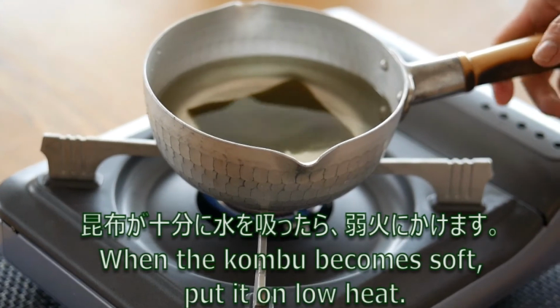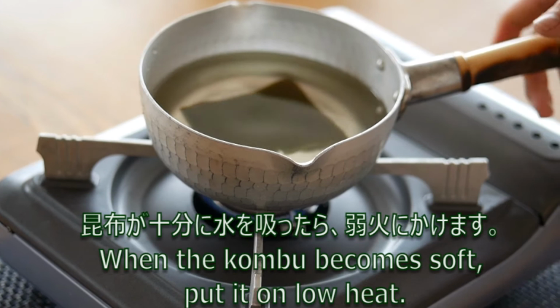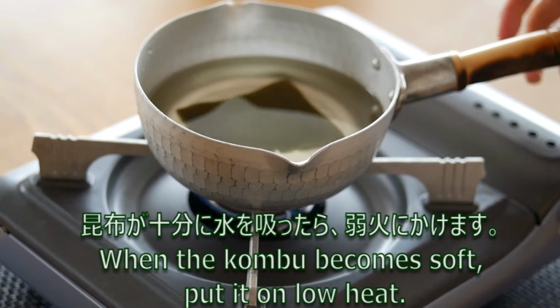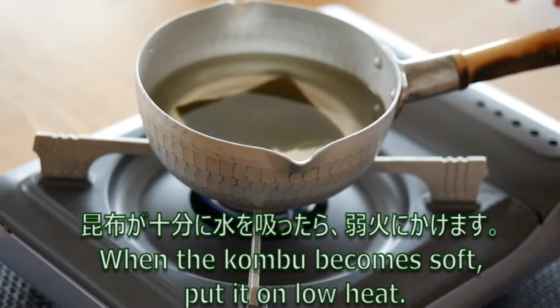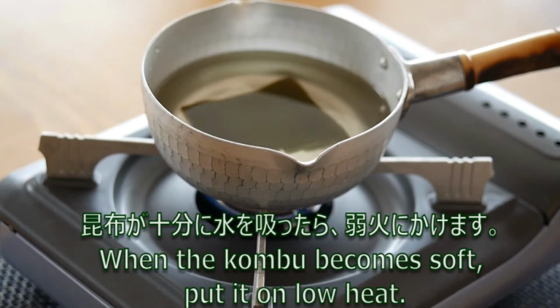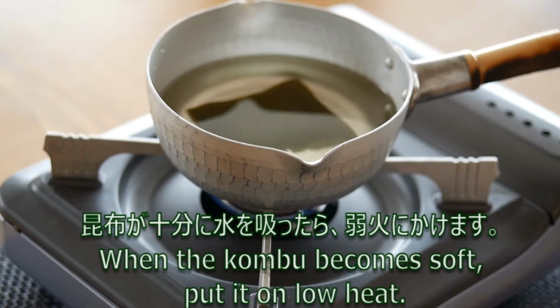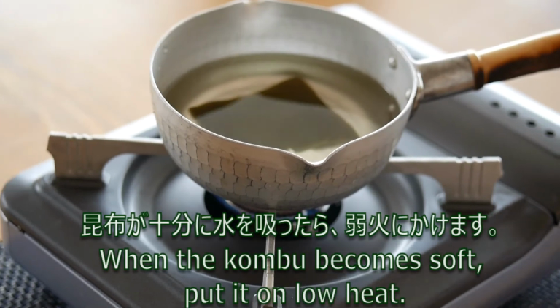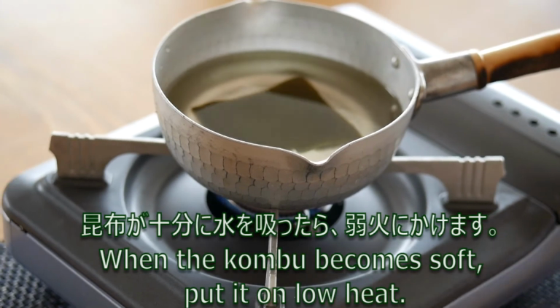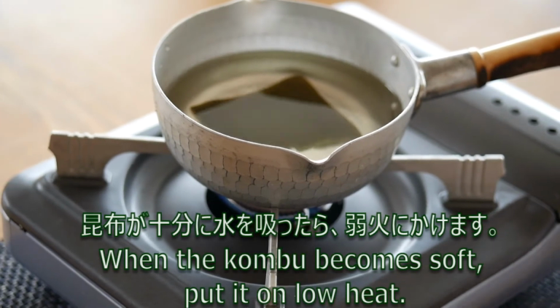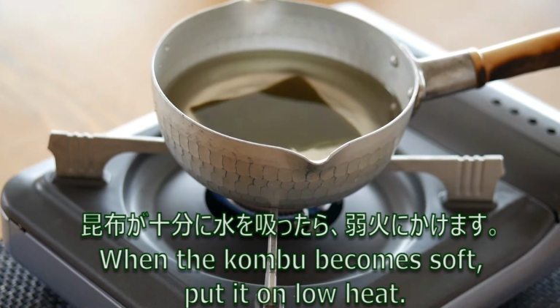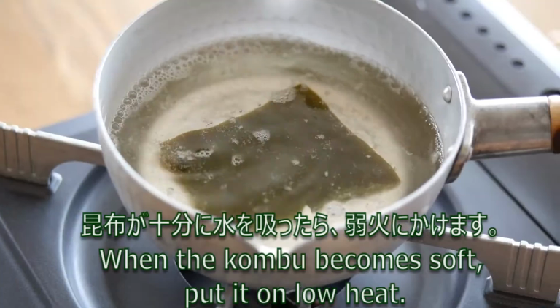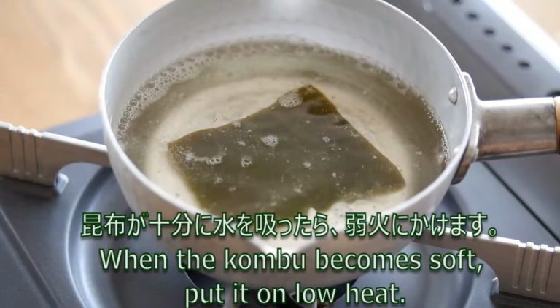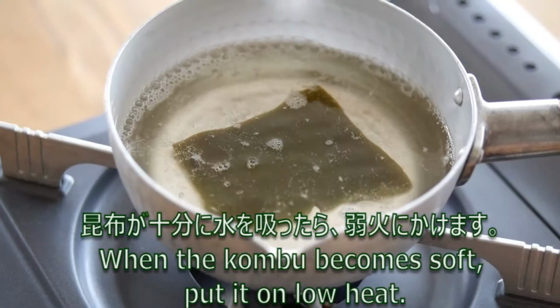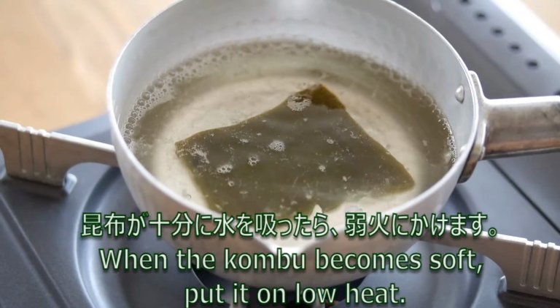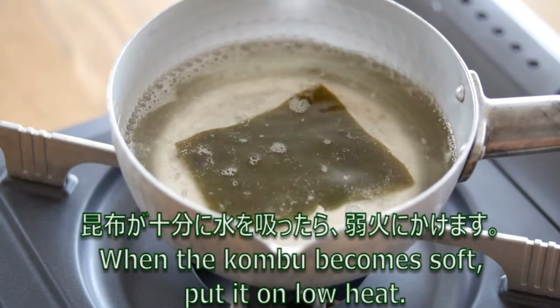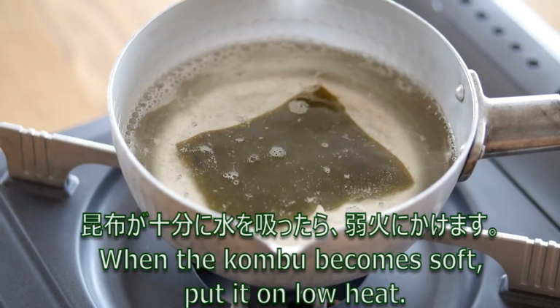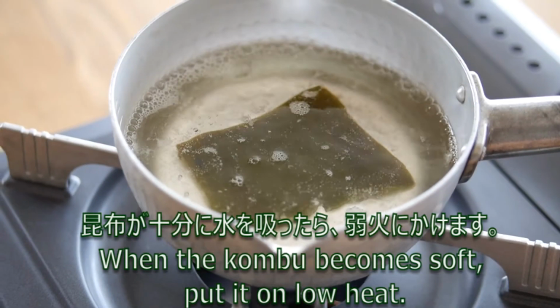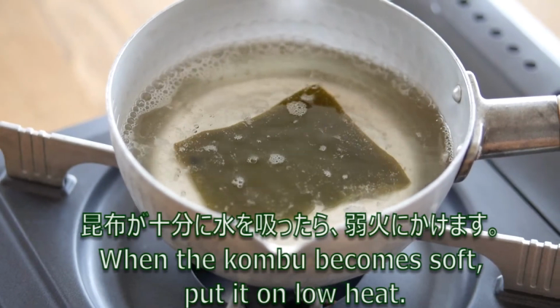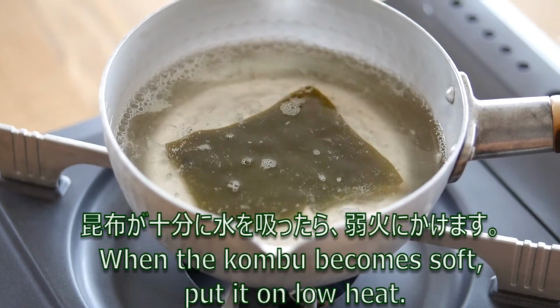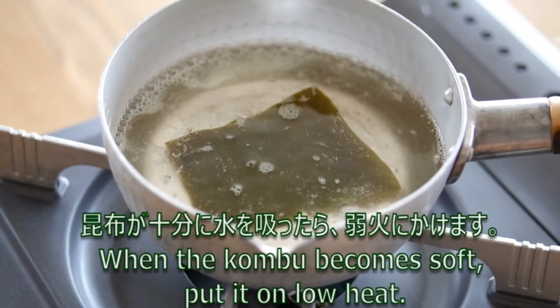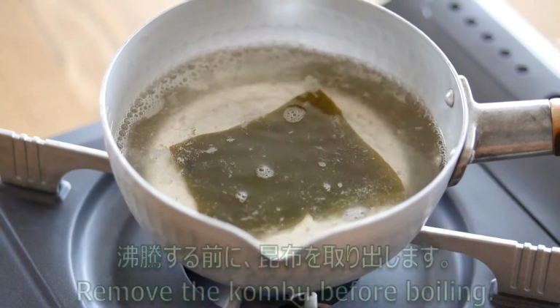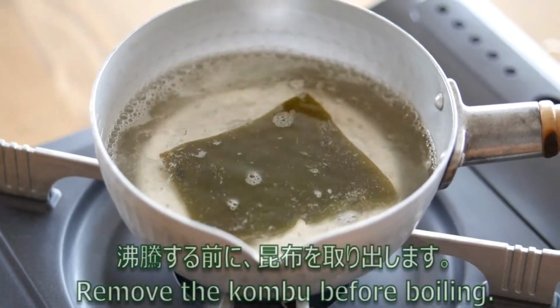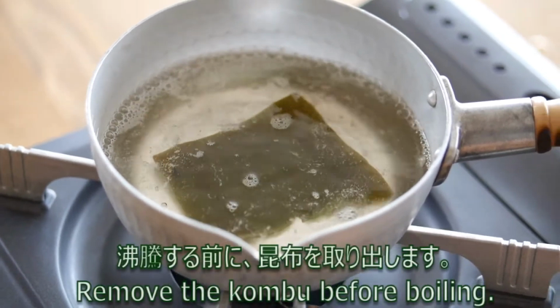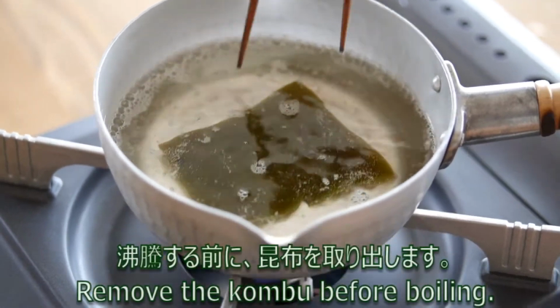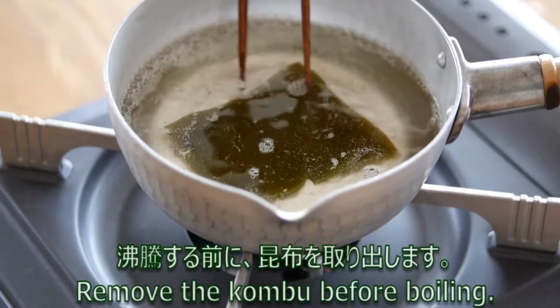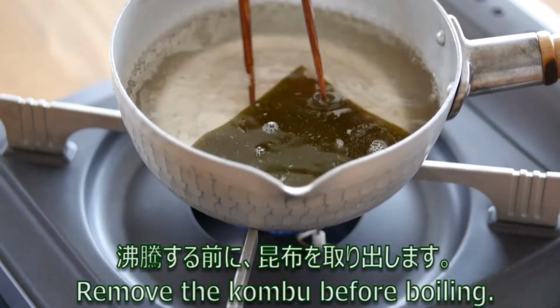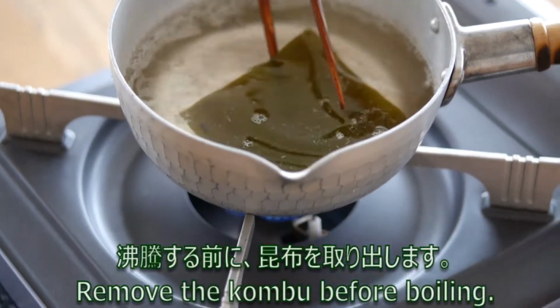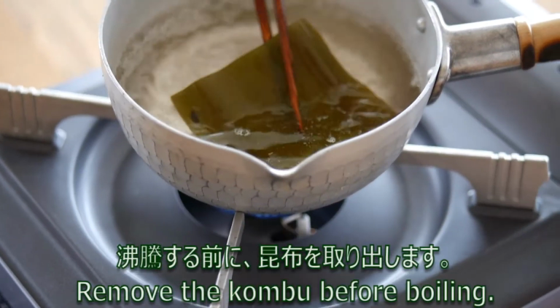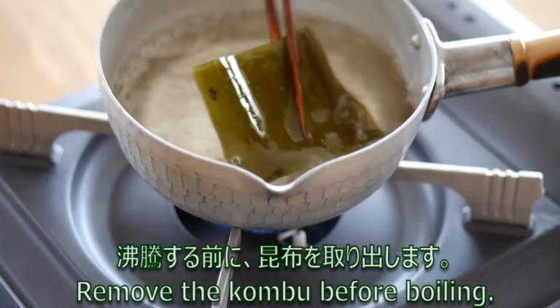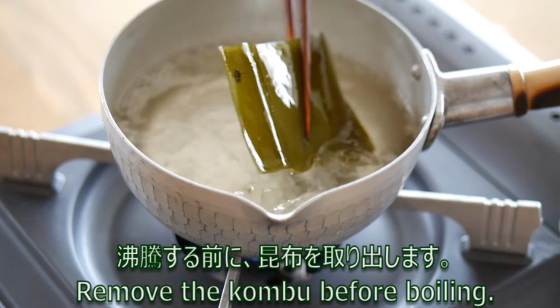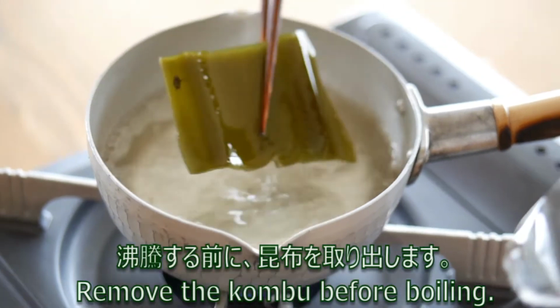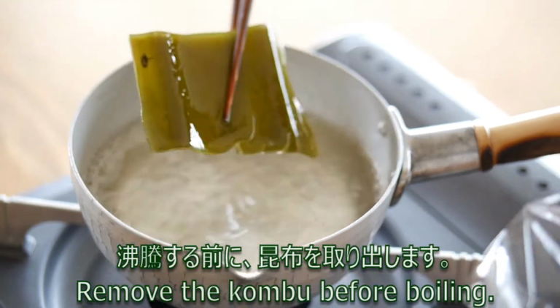When the kombu becomes soft, put it on low heat. Remove the kombu before boiling.